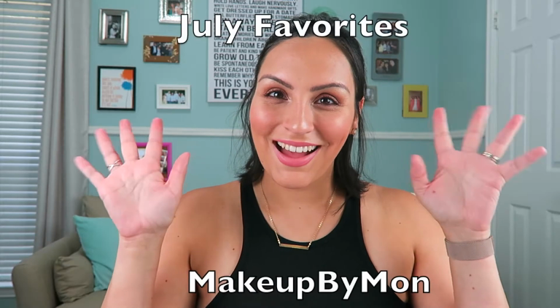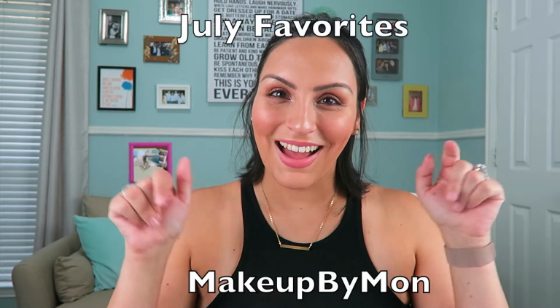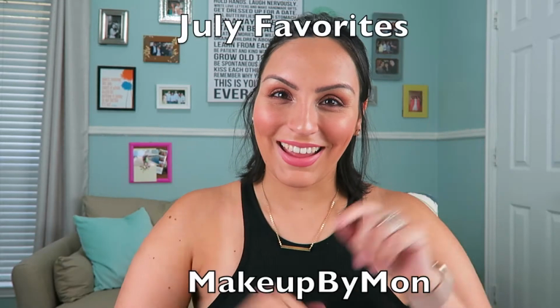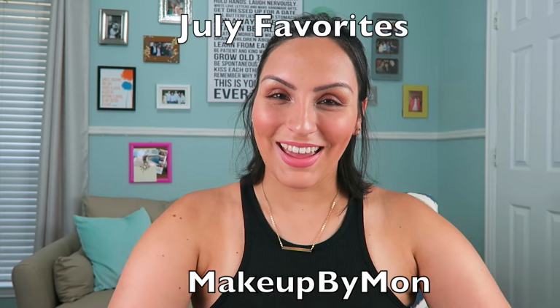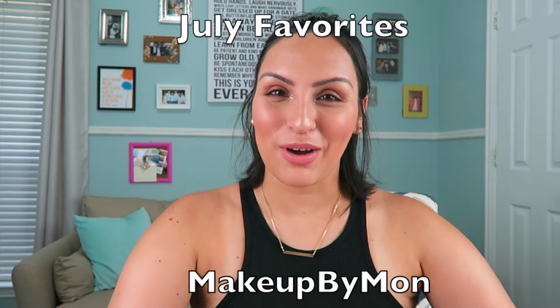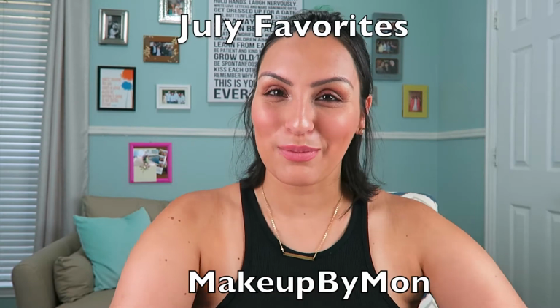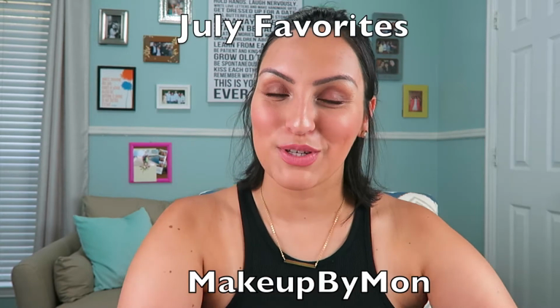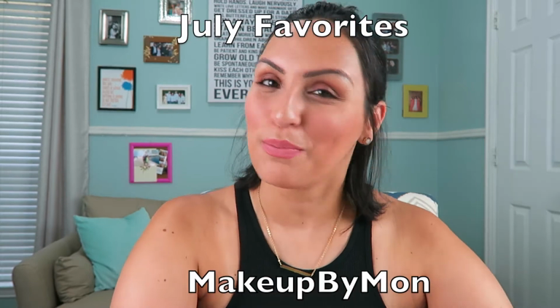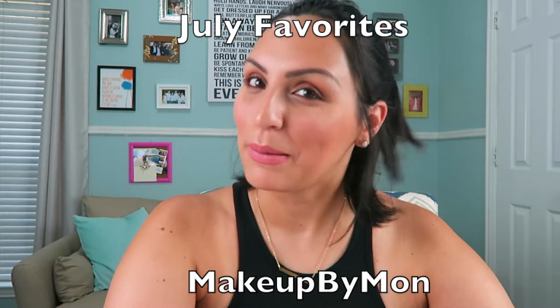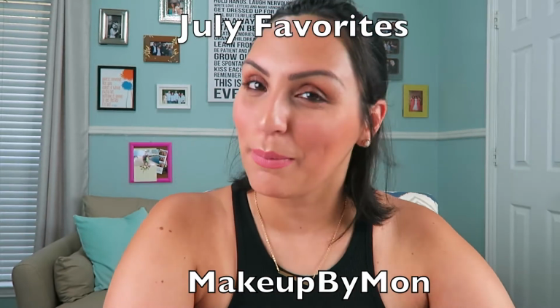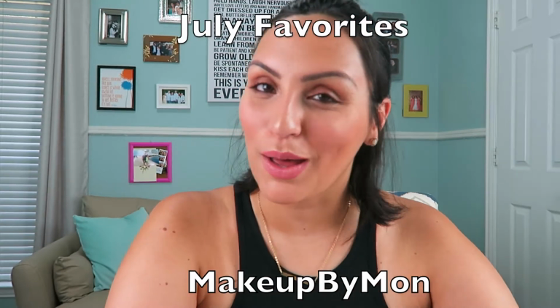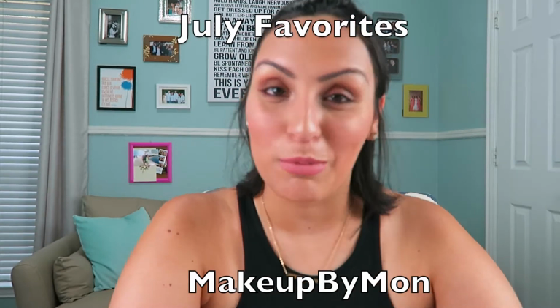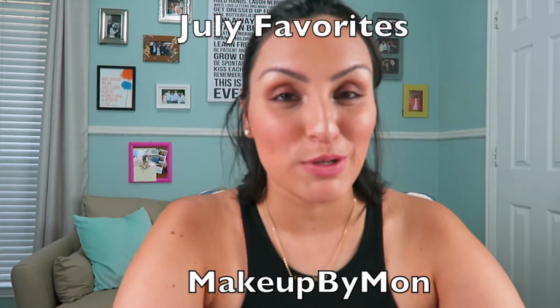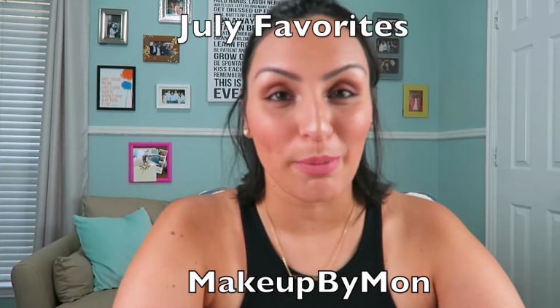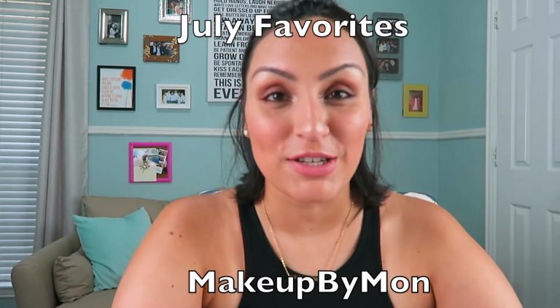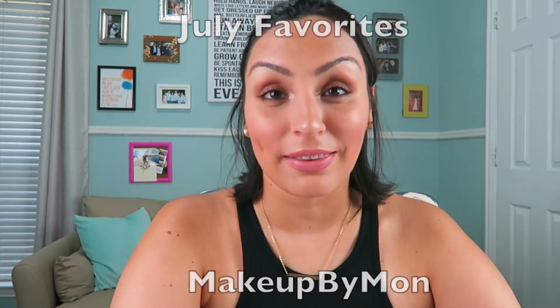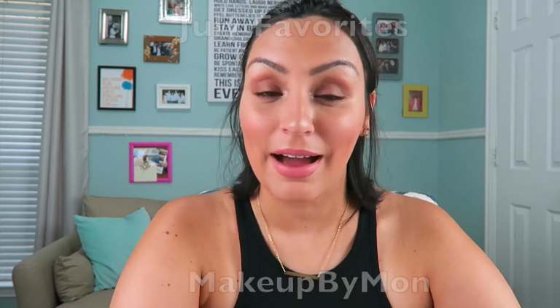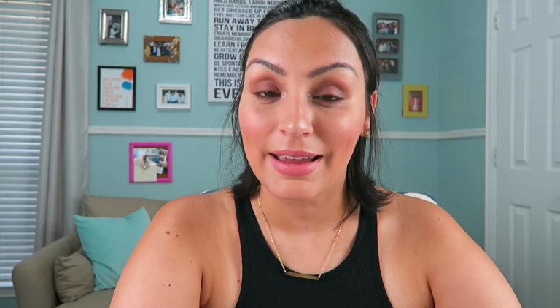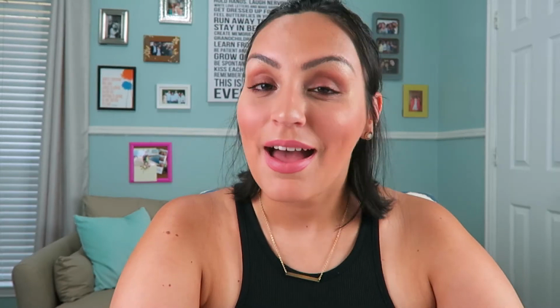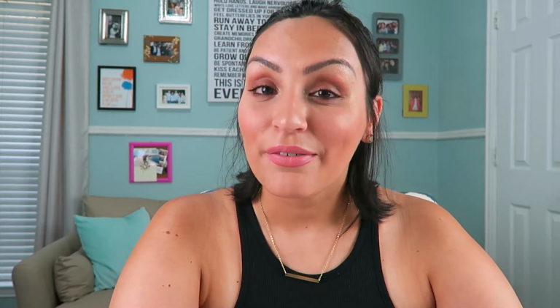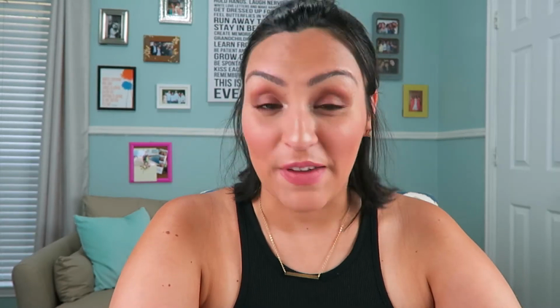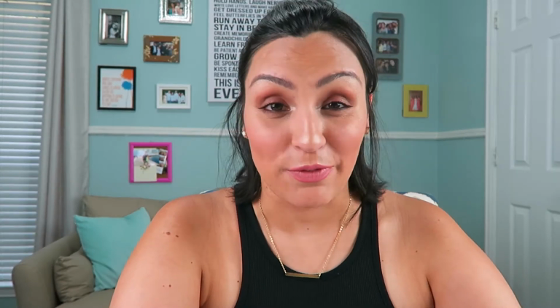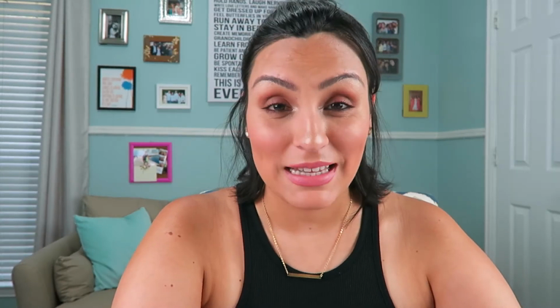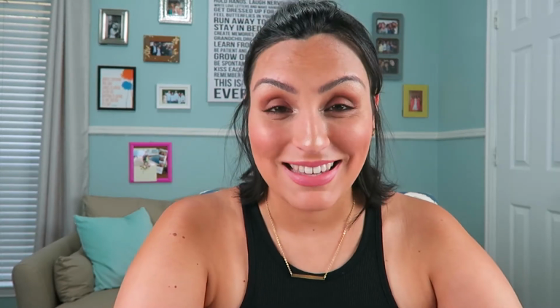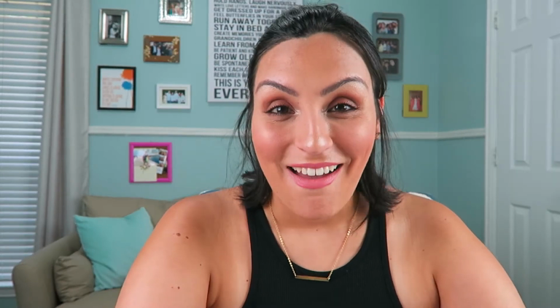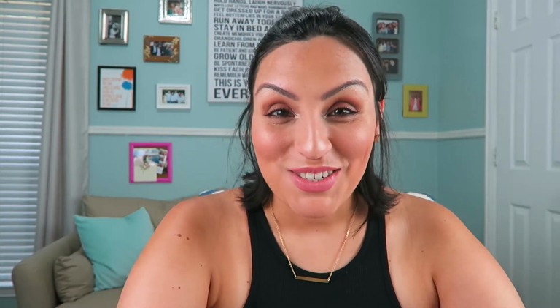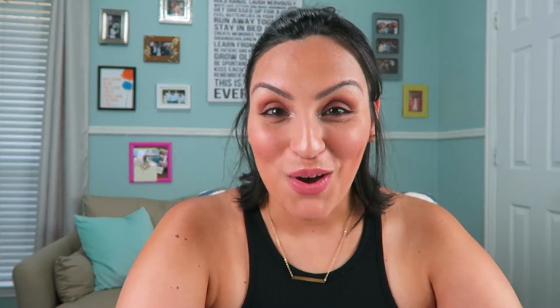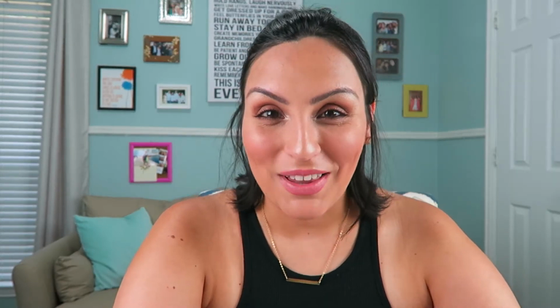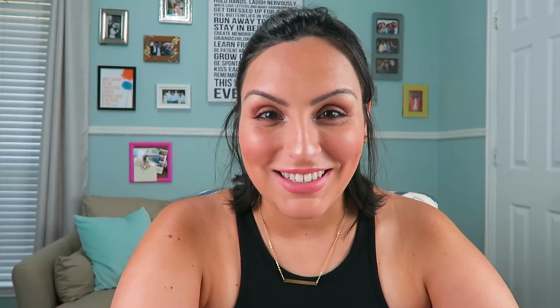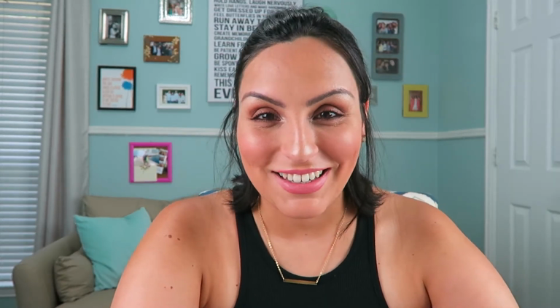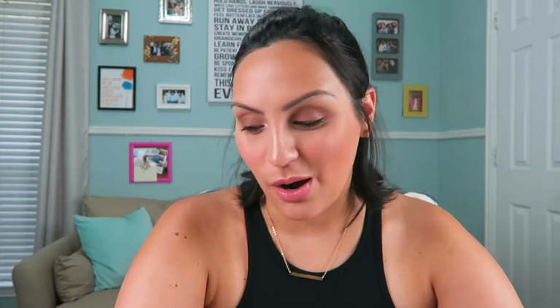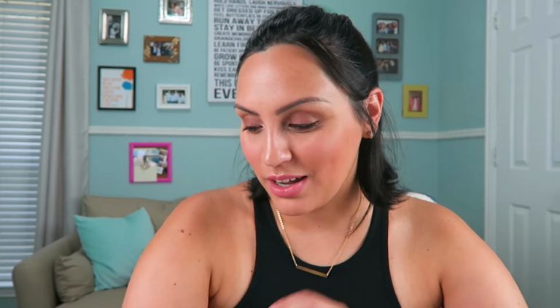Hi, and welcome to Makeup I'm On. I'm going to be doing my July favorites. So let's get started.